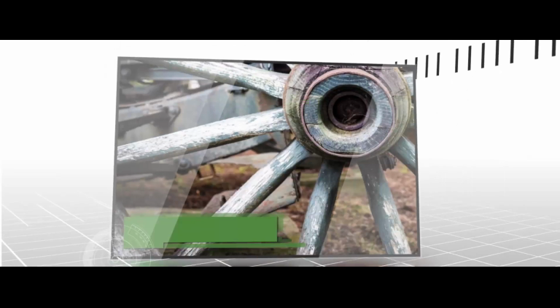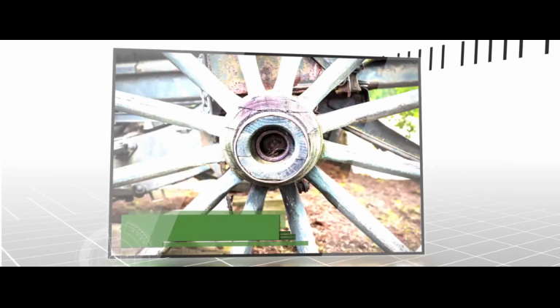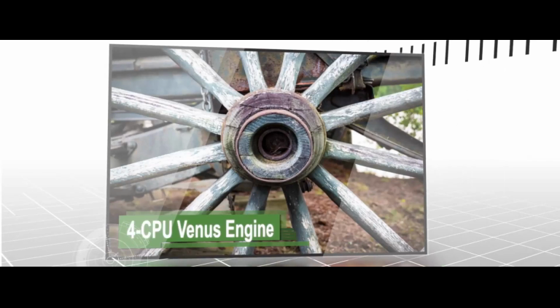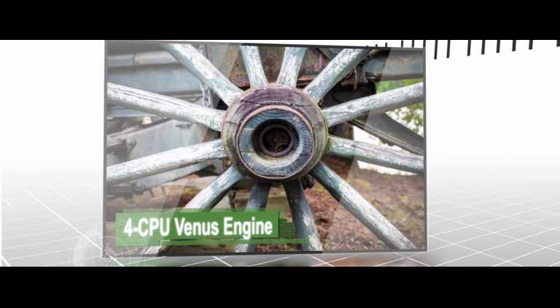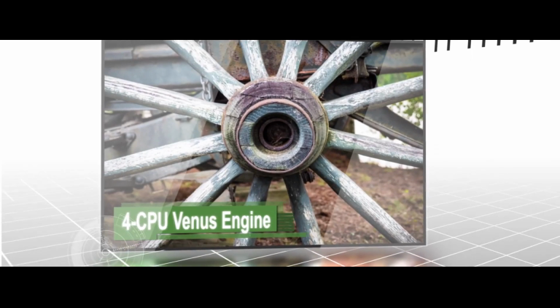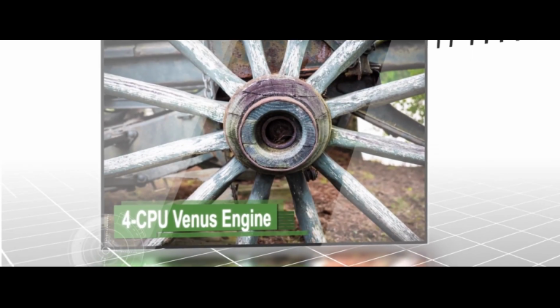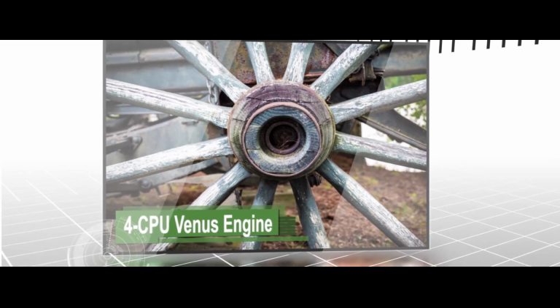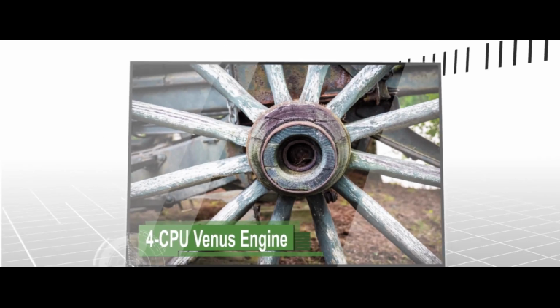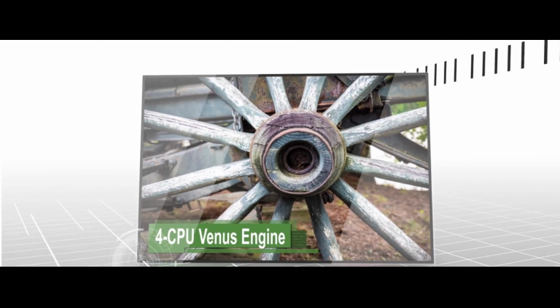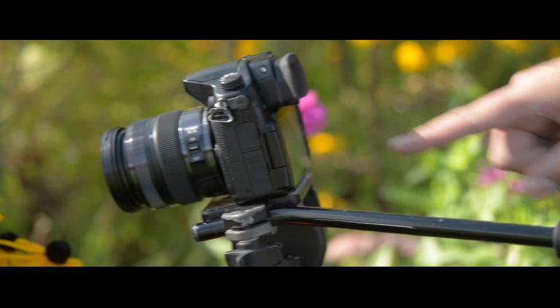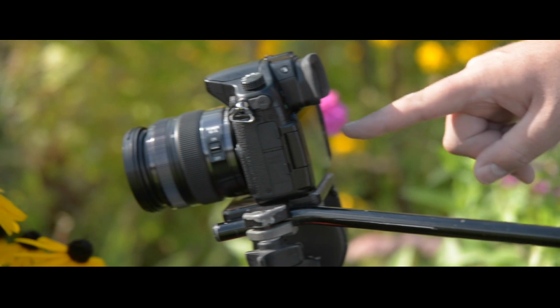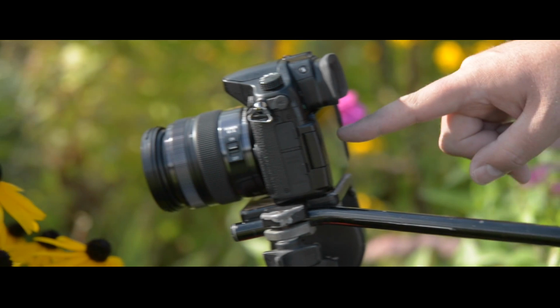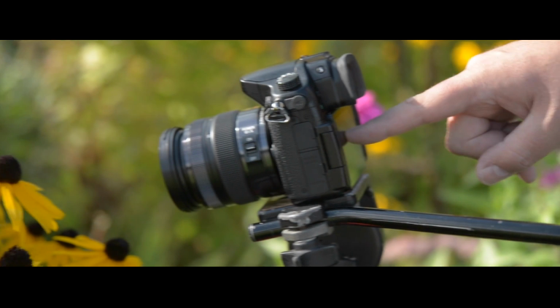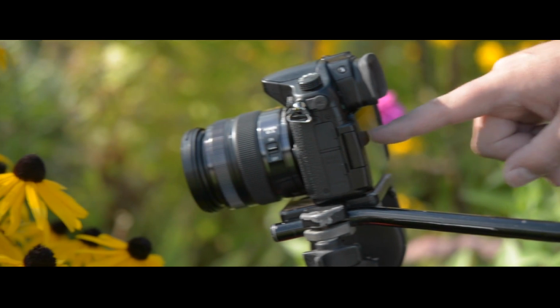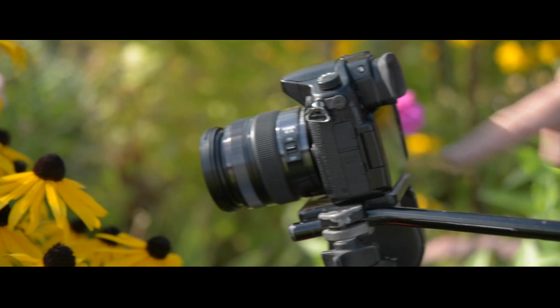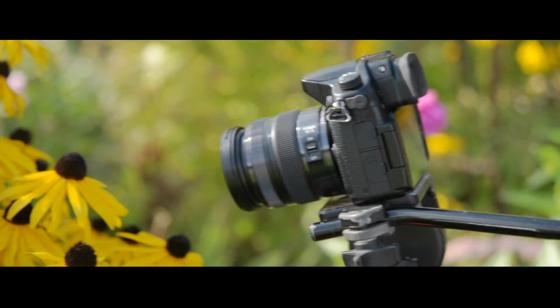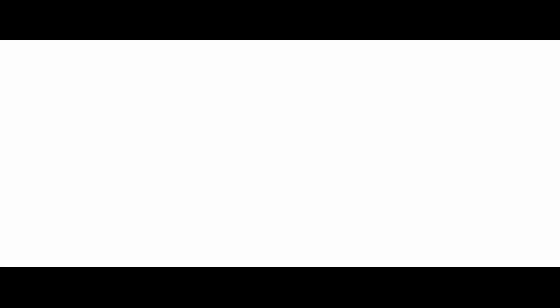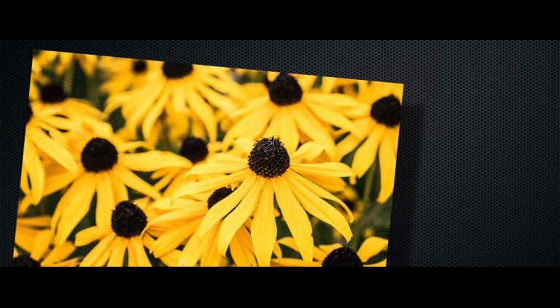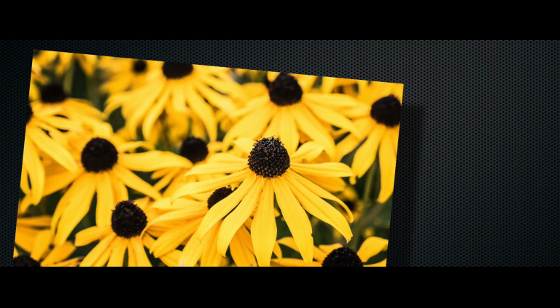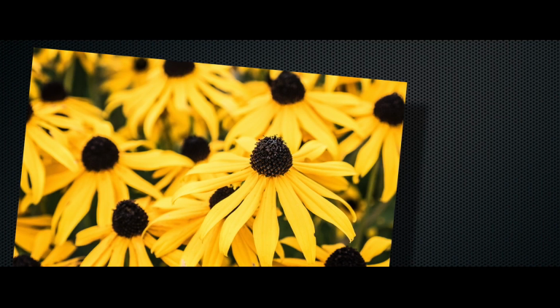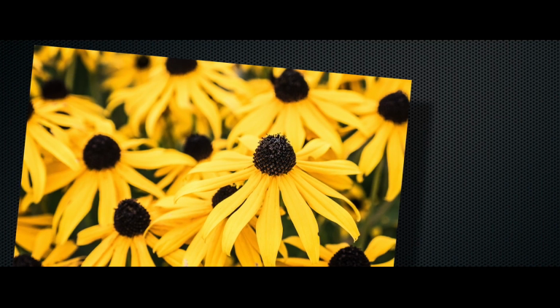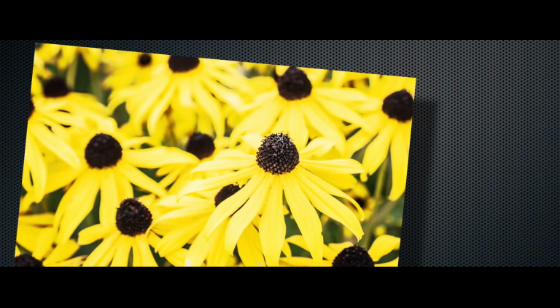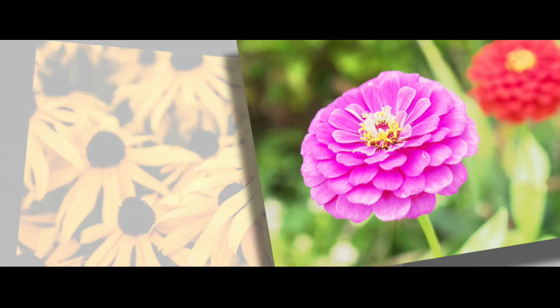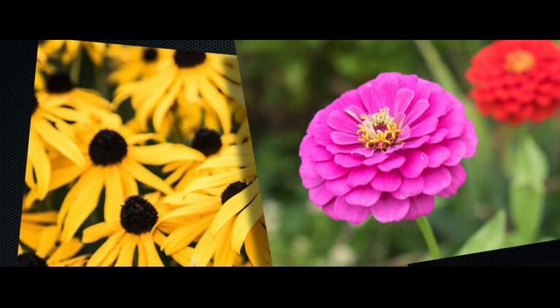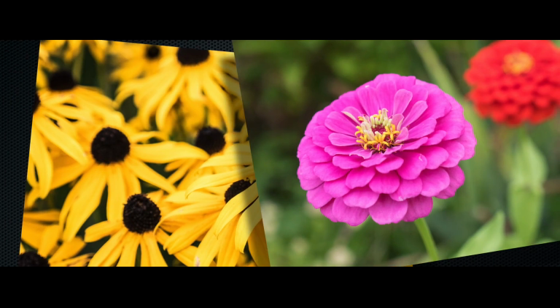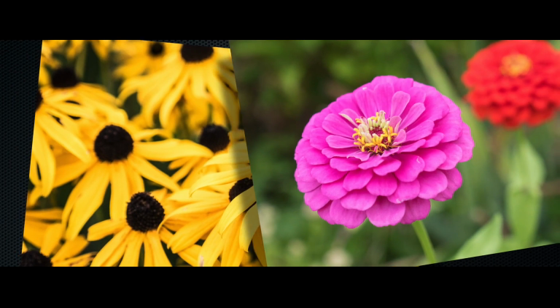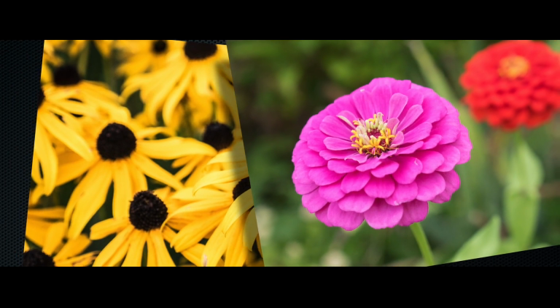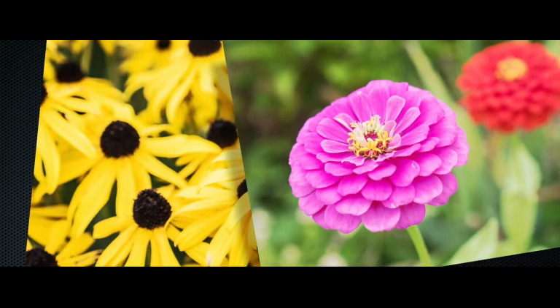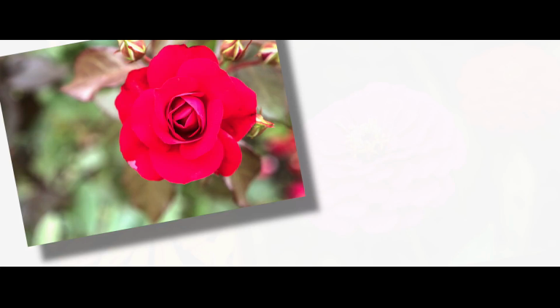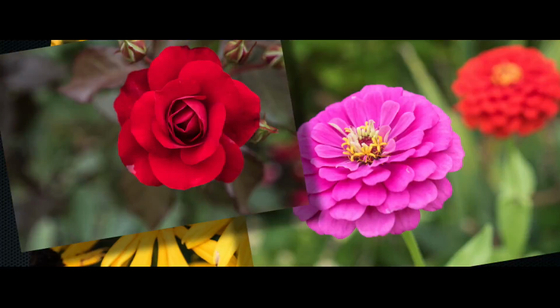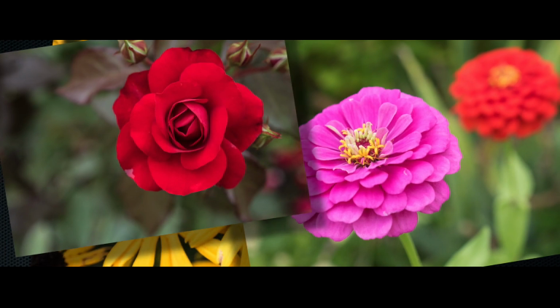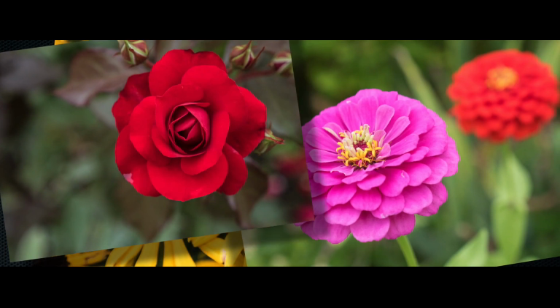The new quad-core Venus Engine Image Processor dramatically improves sensitivity, performance, resolution, and color reproduction.